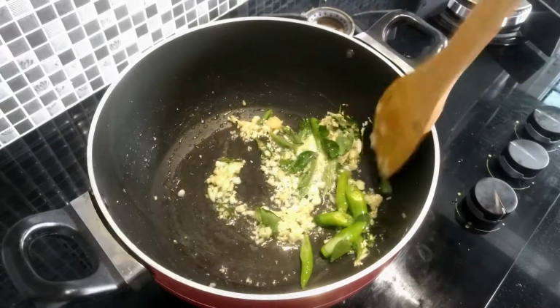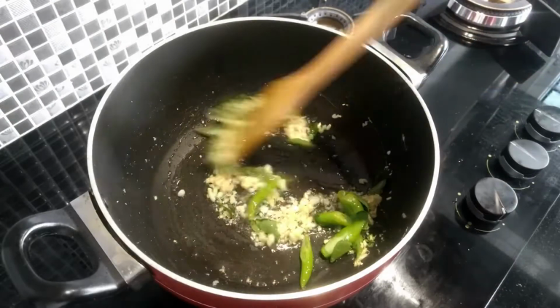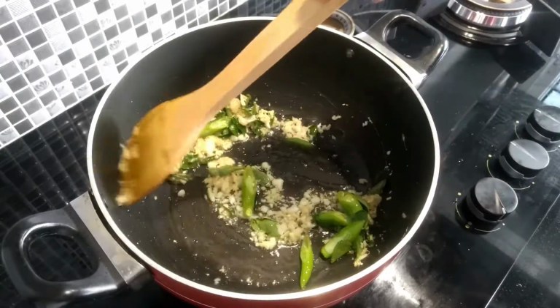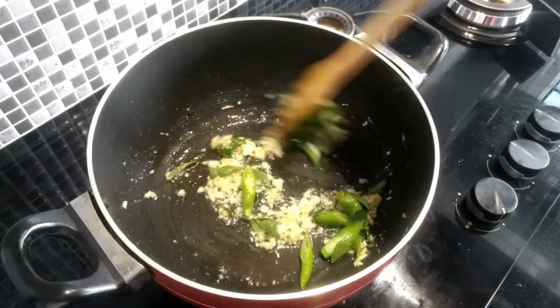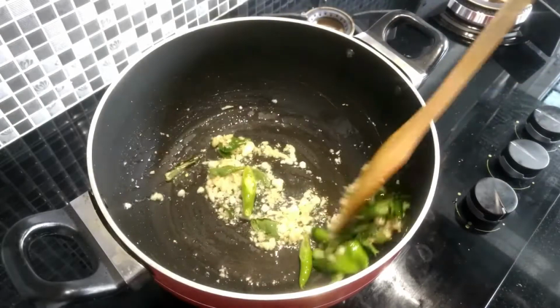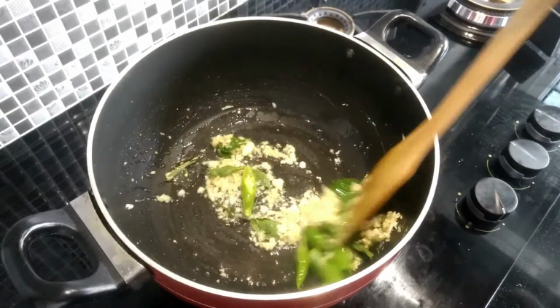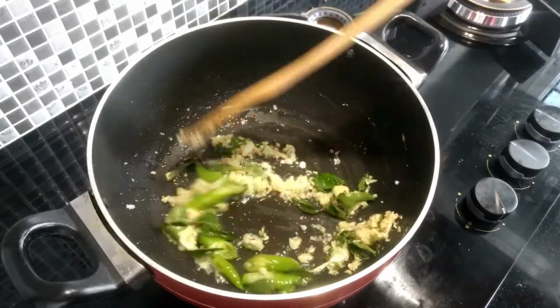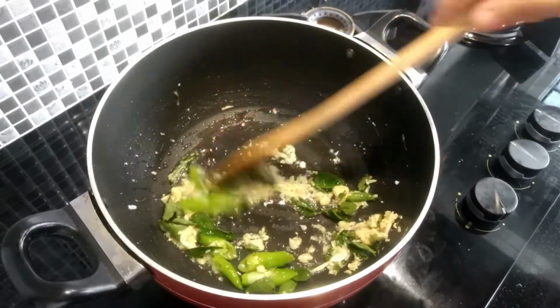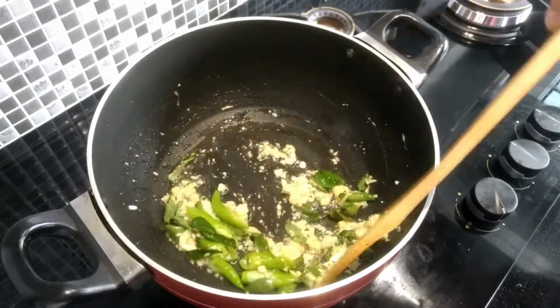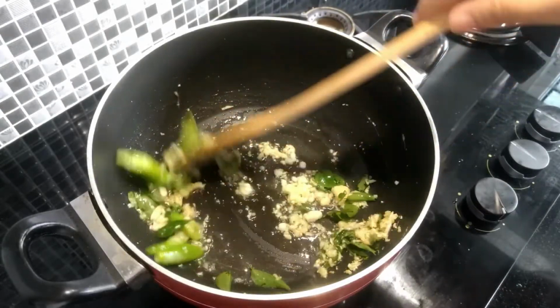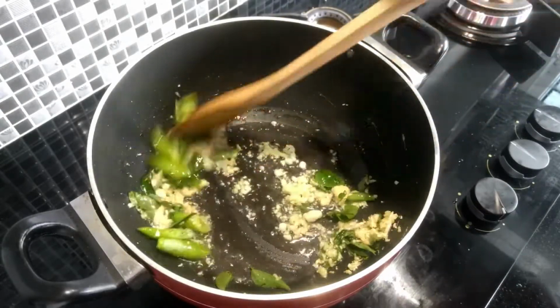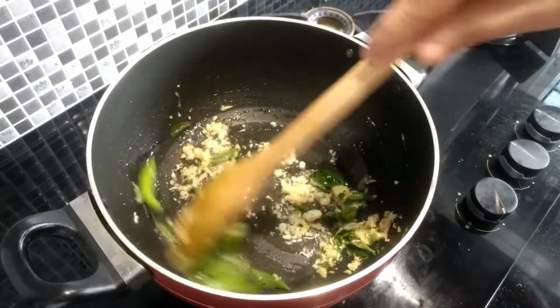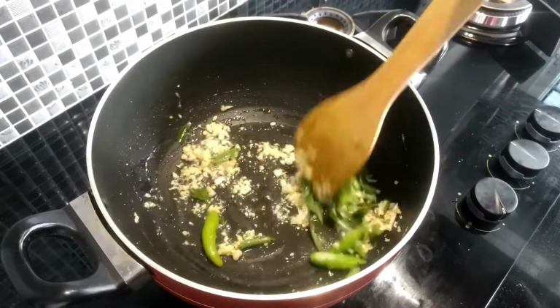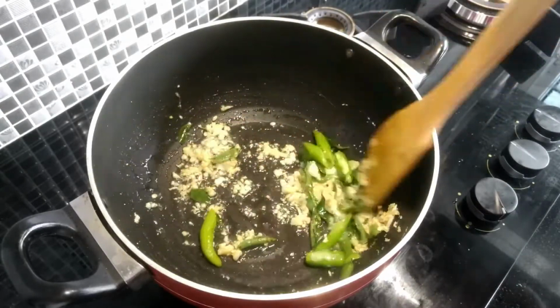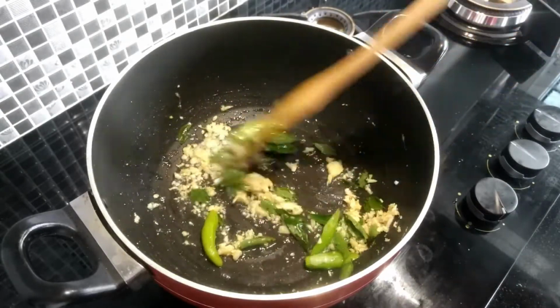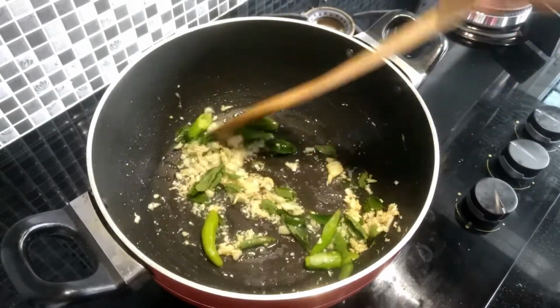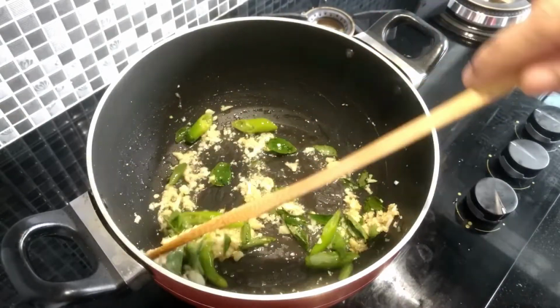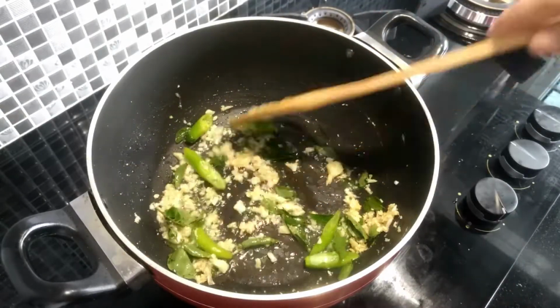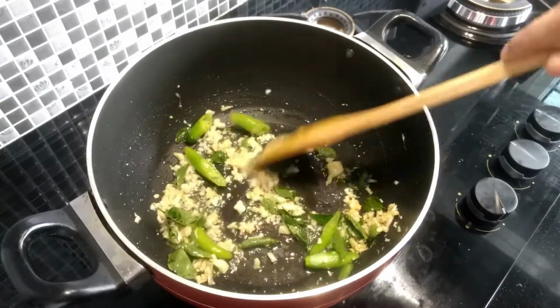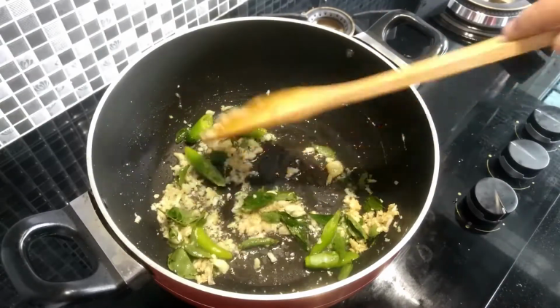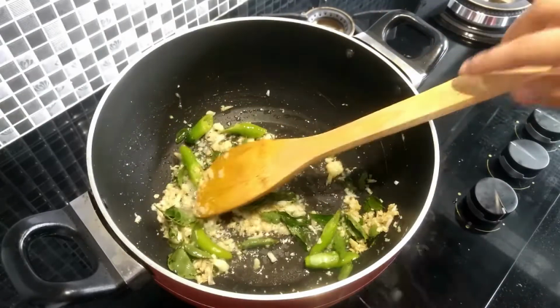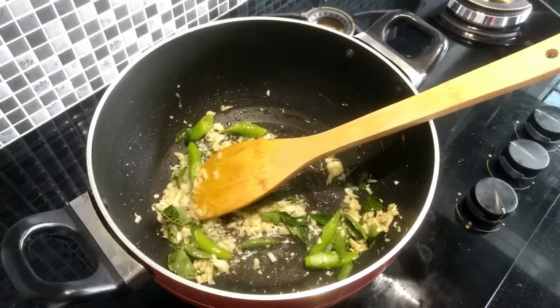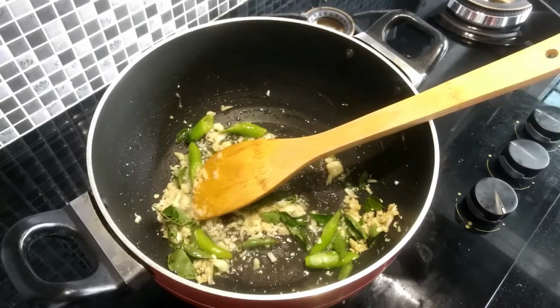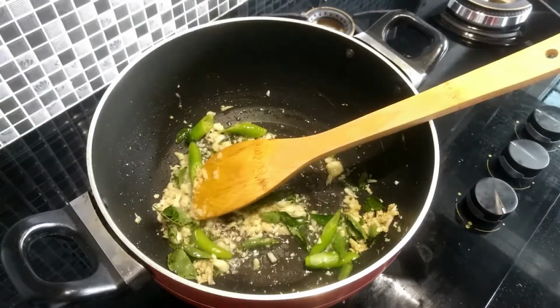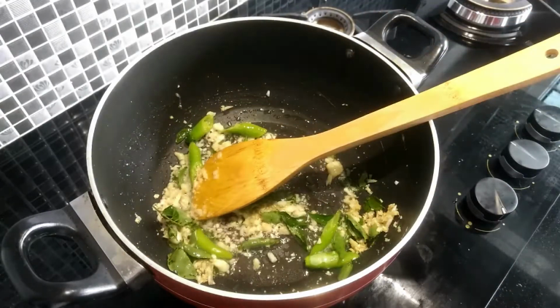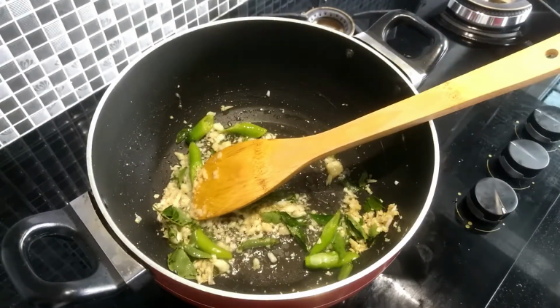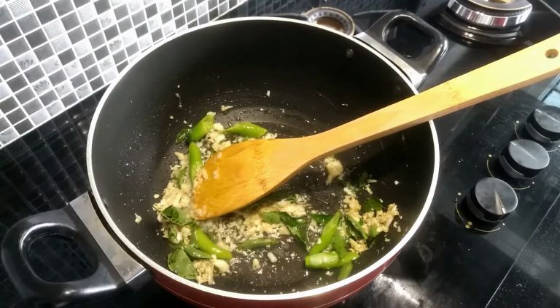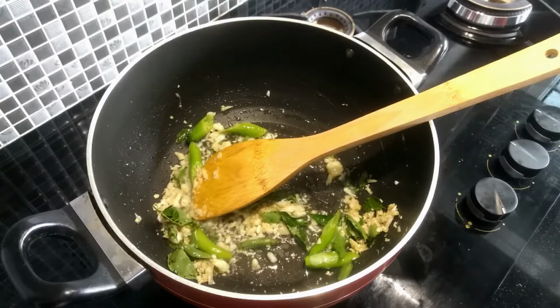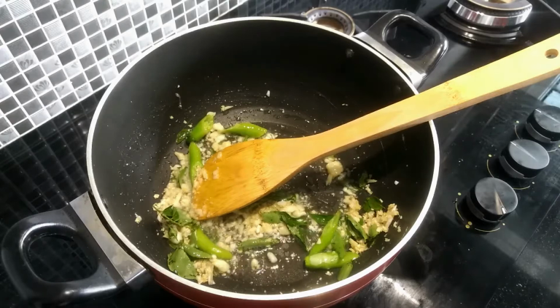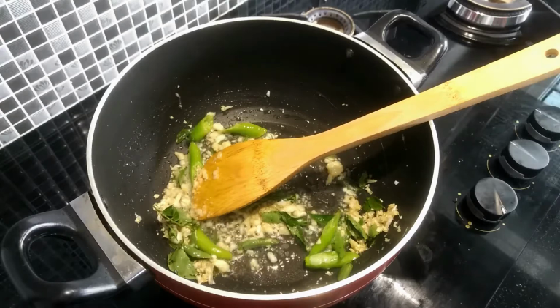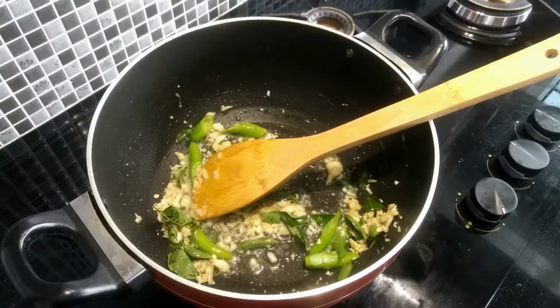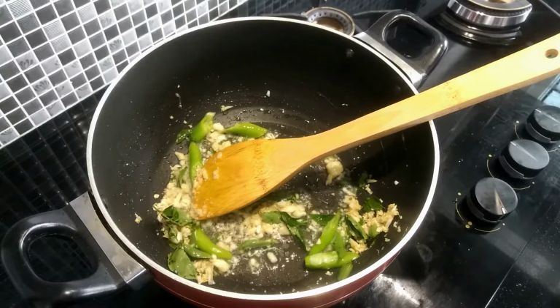If we add the rice on the pot, we will mix the rice on the pot.